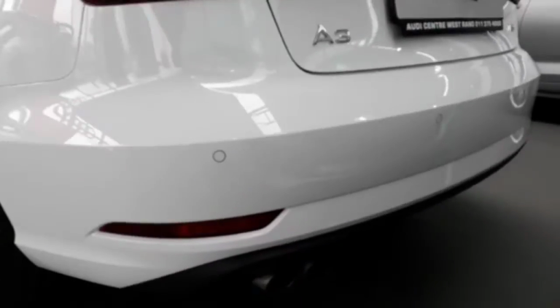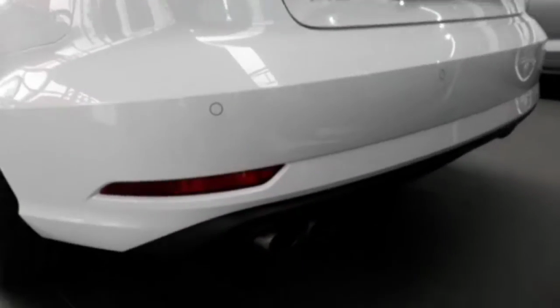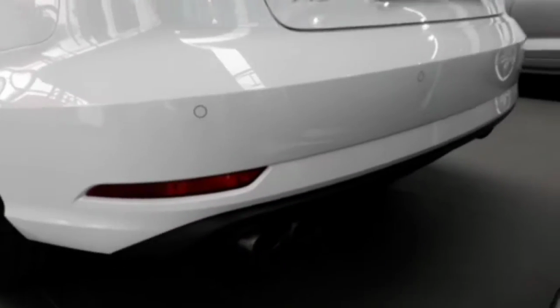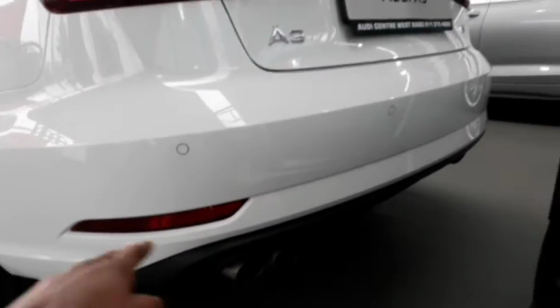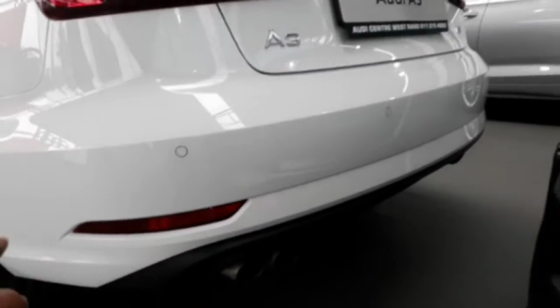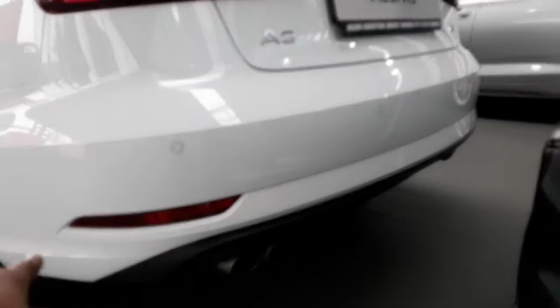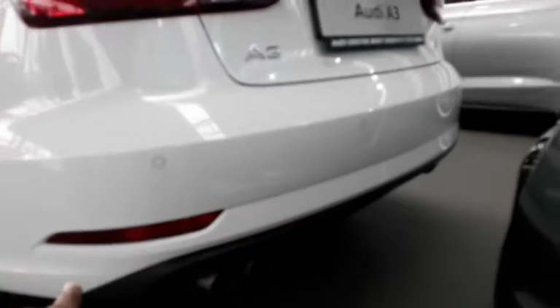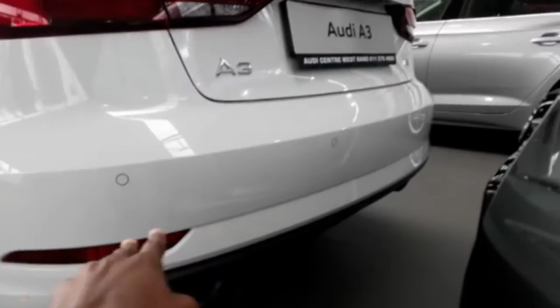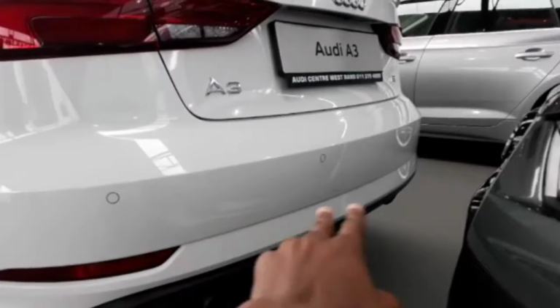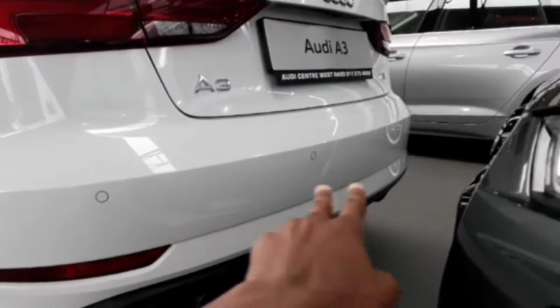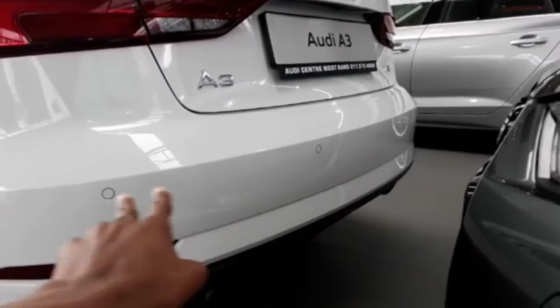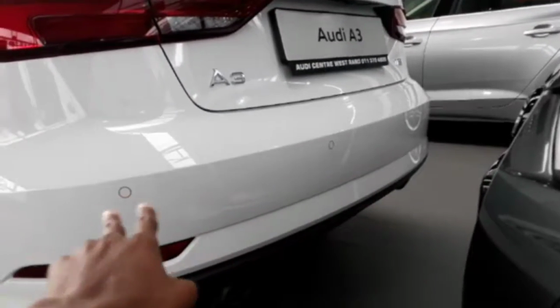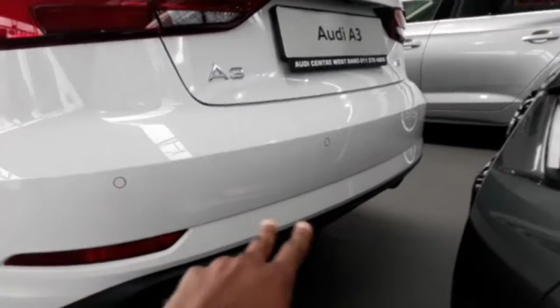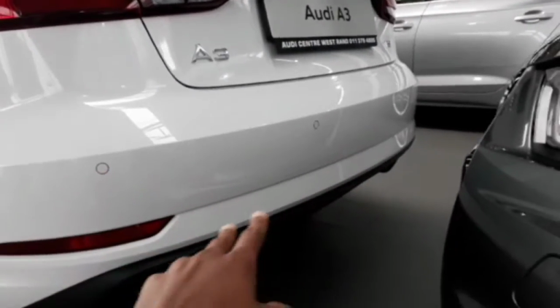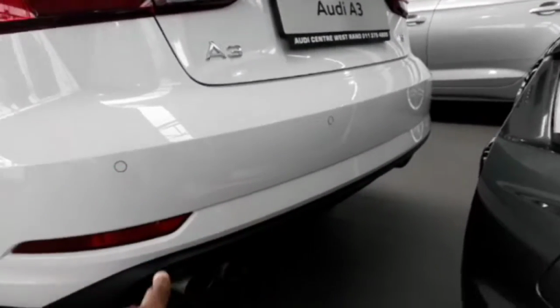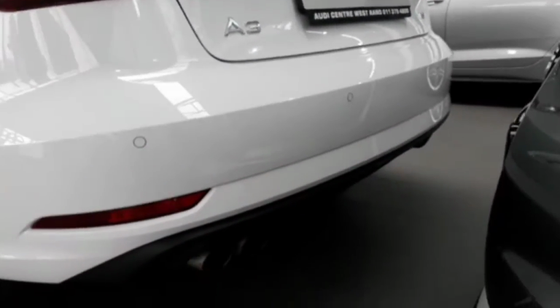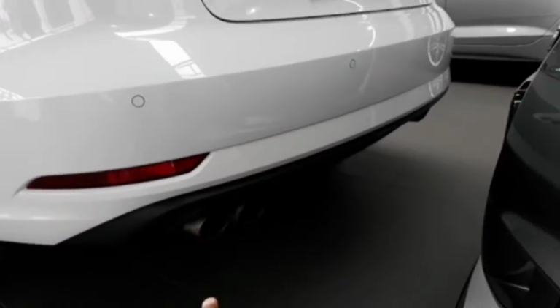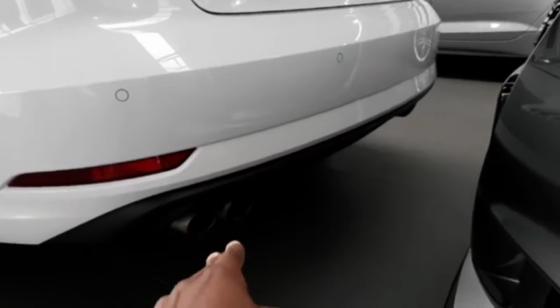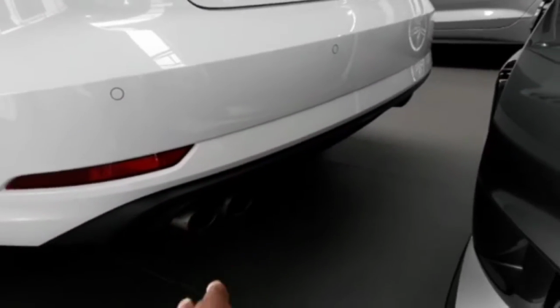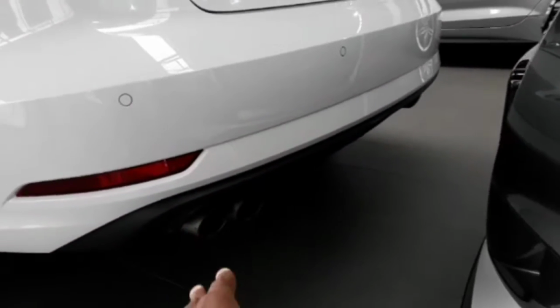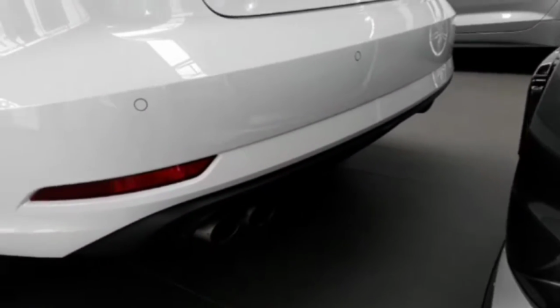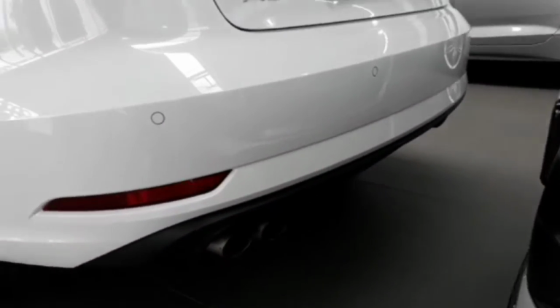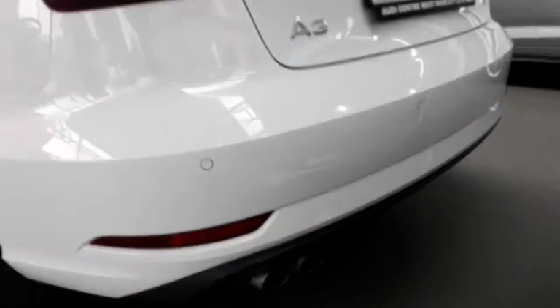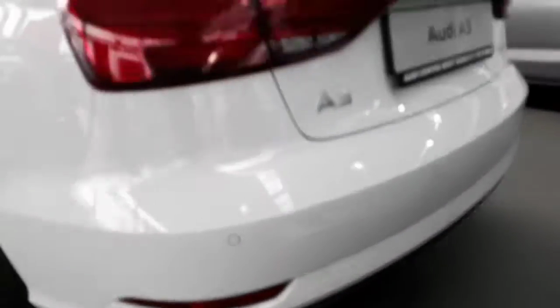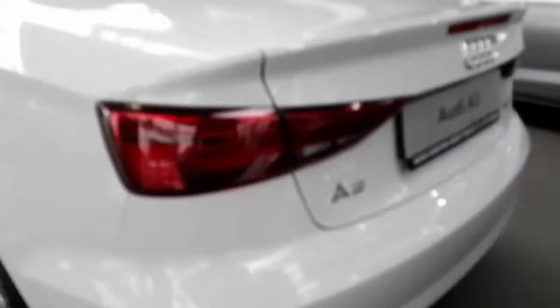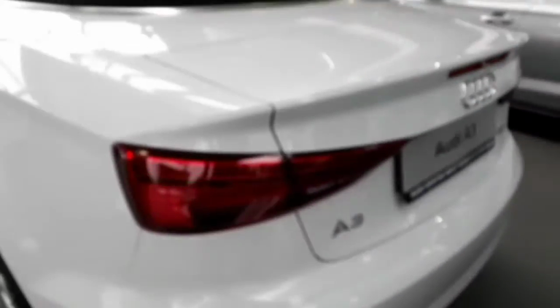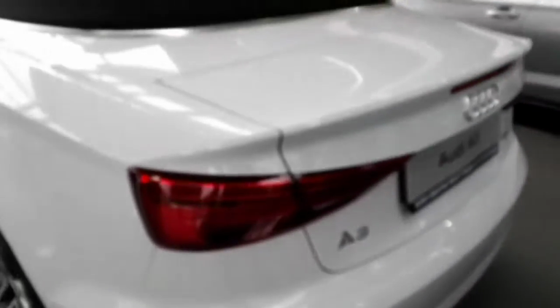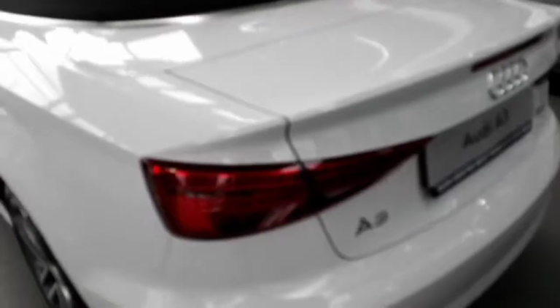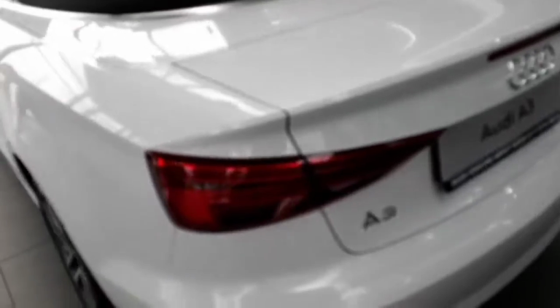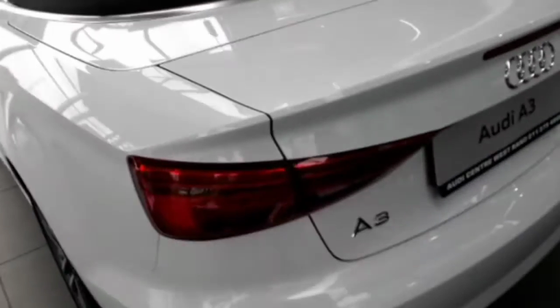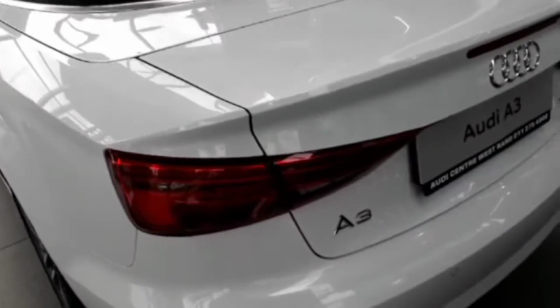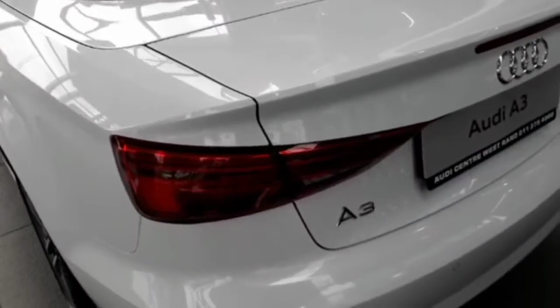The noticeably soft top is in pure black. Coming here at the back, we've got our reflectors, four blind spot detectors, two exhausts, and the LED taillights as well.